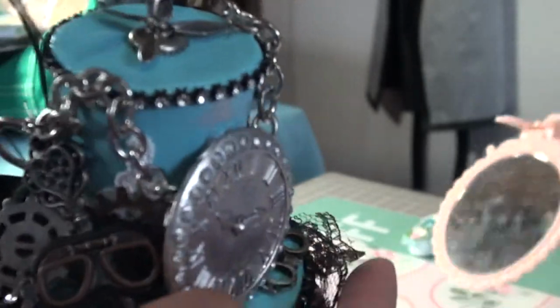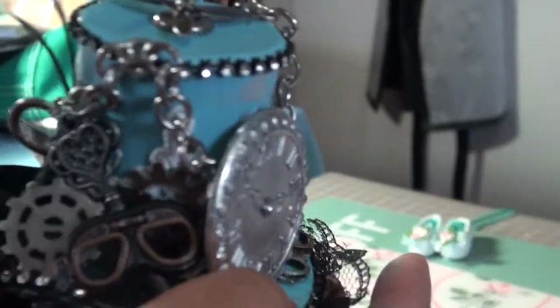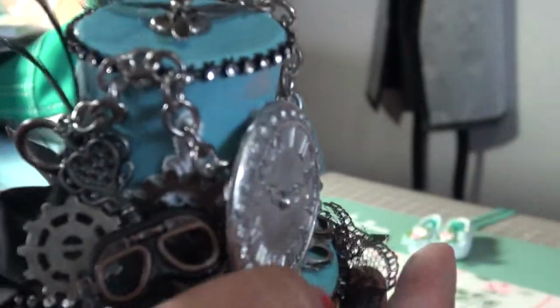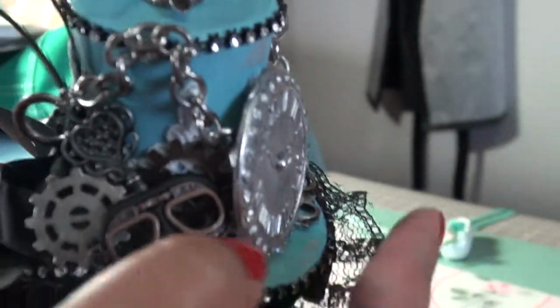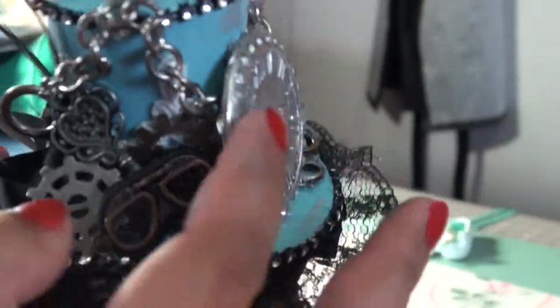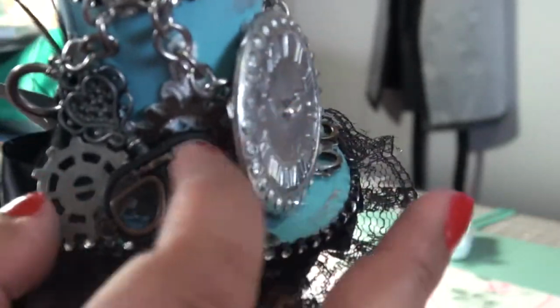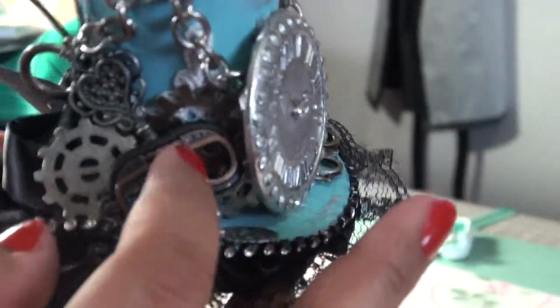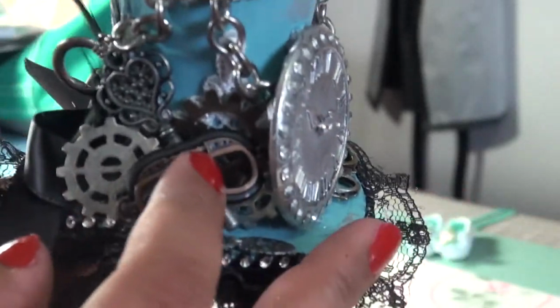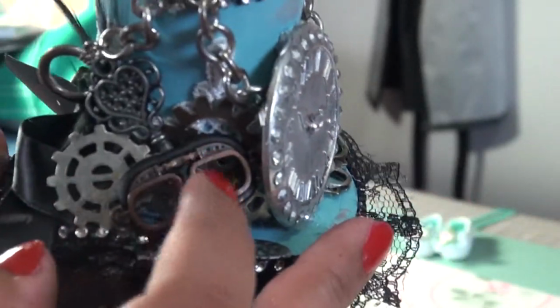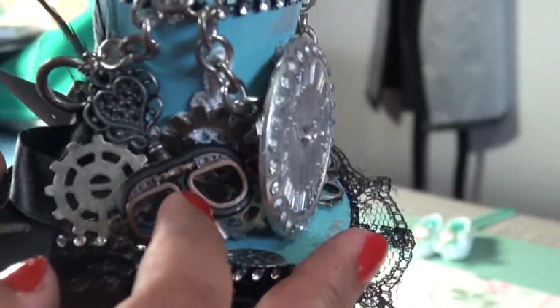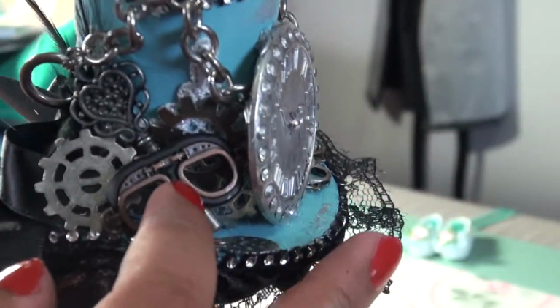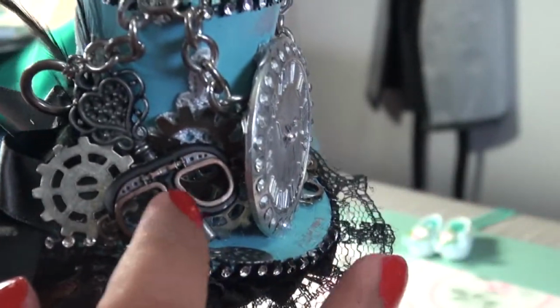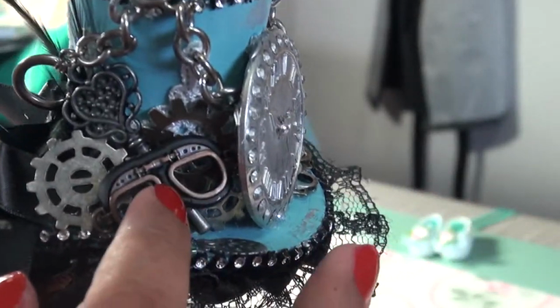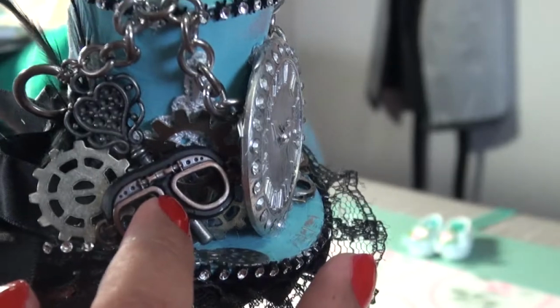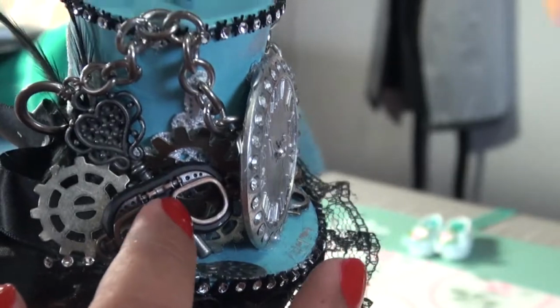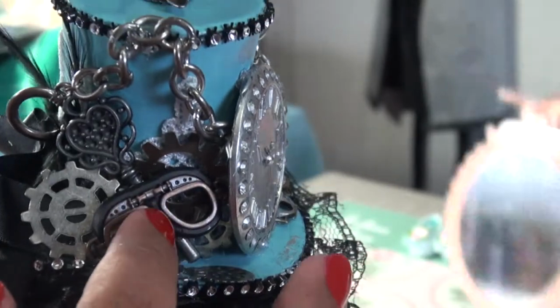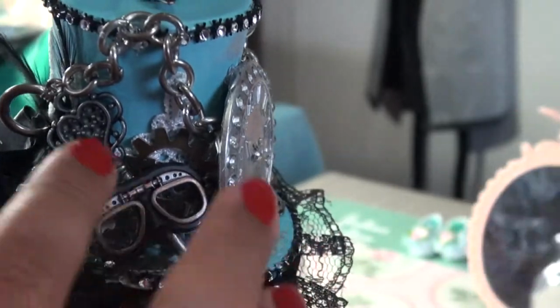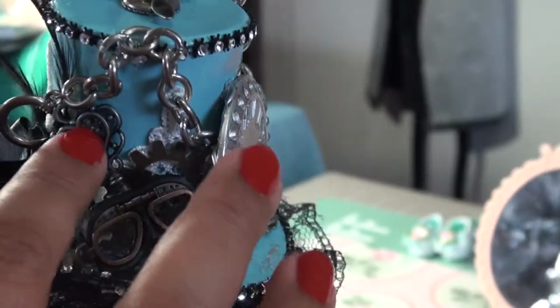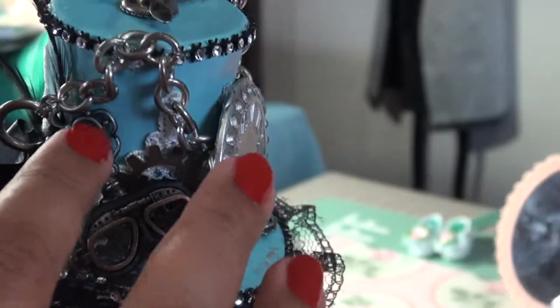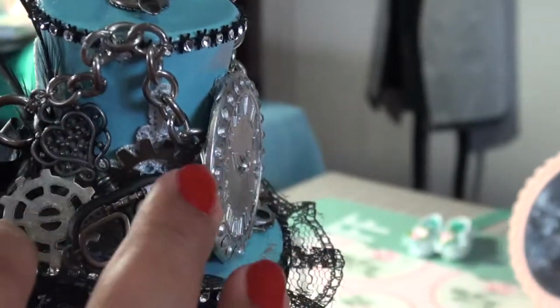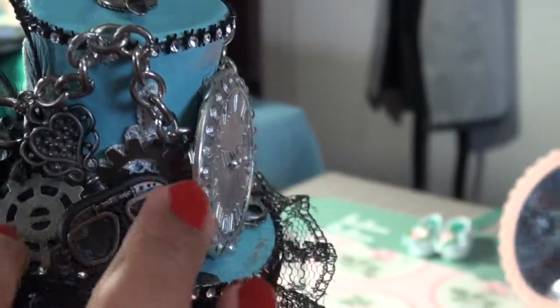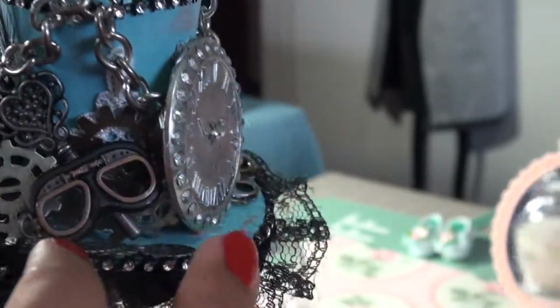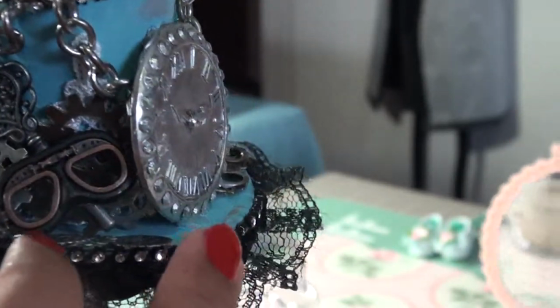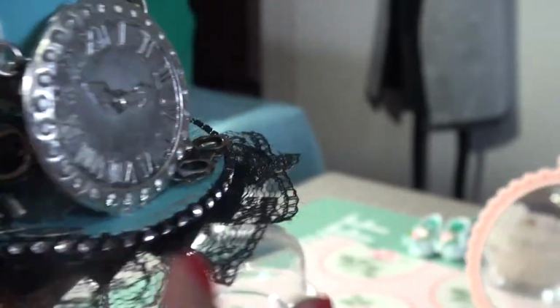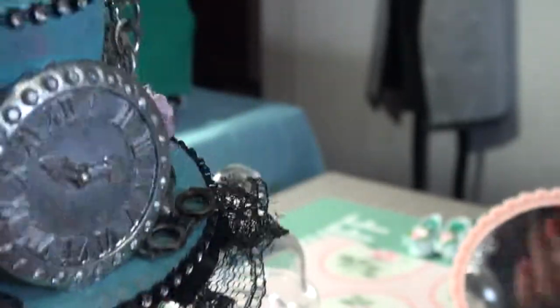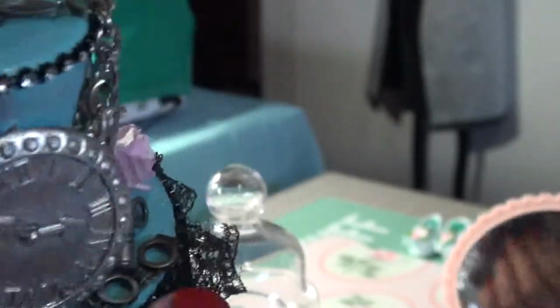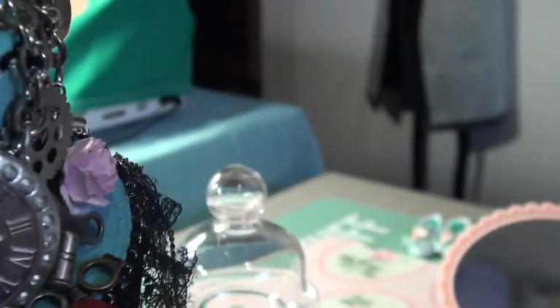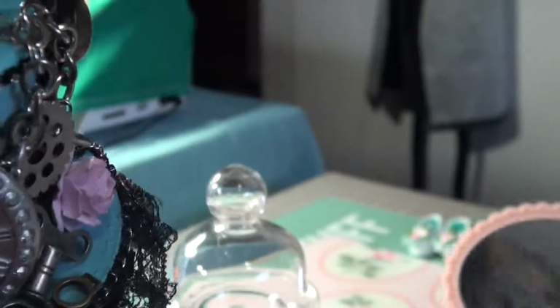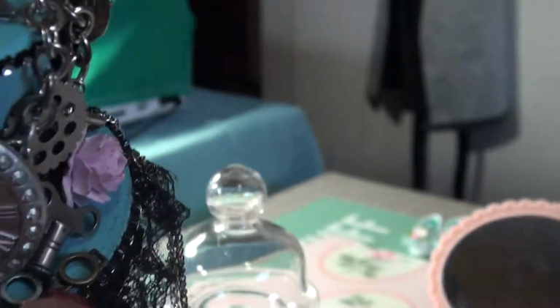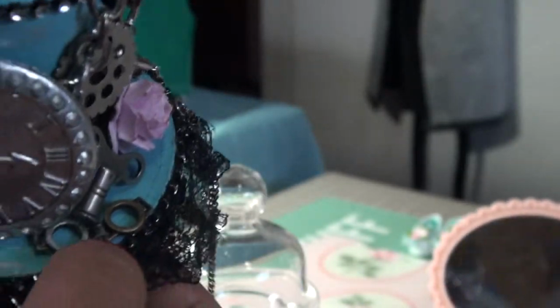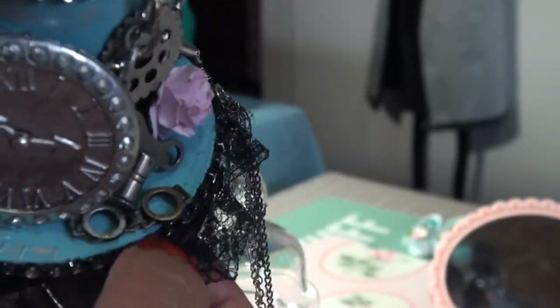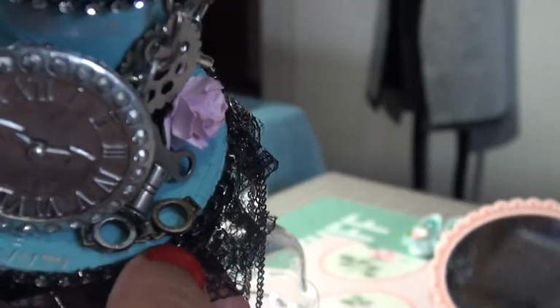This is all from Prima. I also bought this from Lori Moore, and this little one down here too.